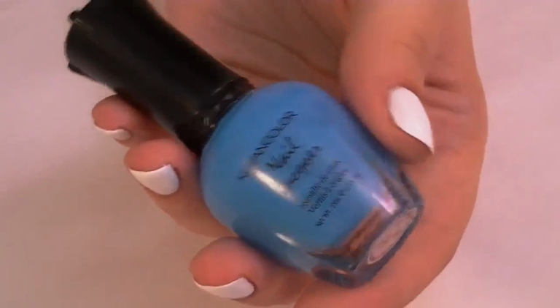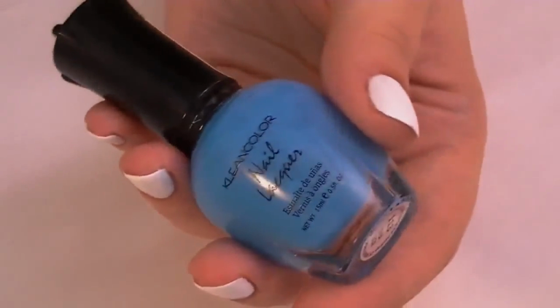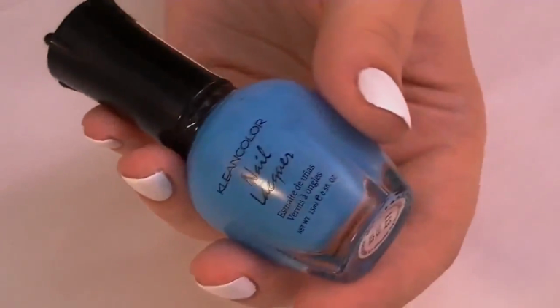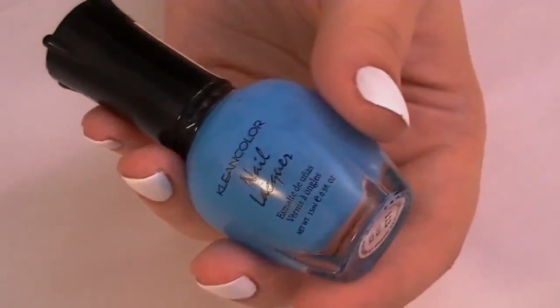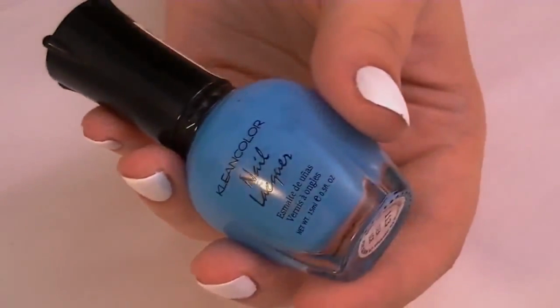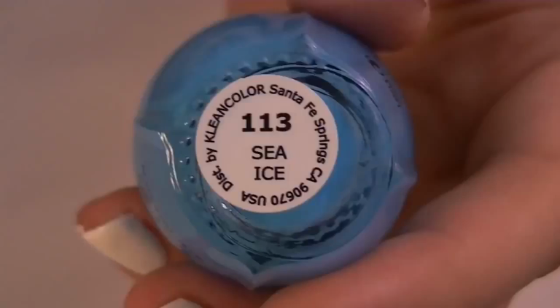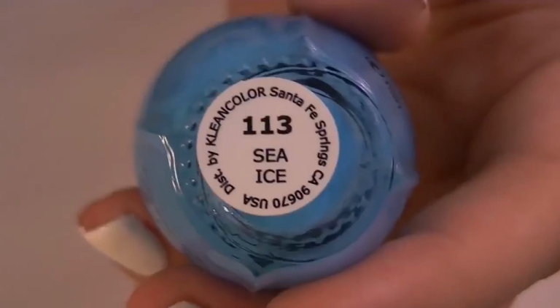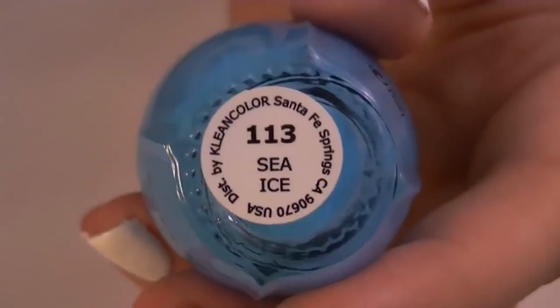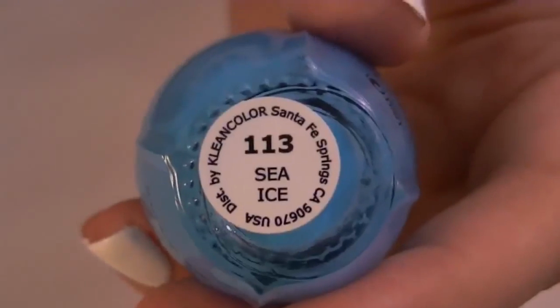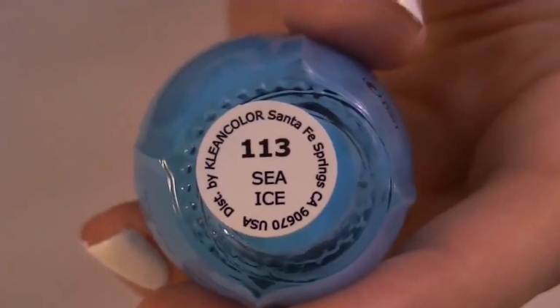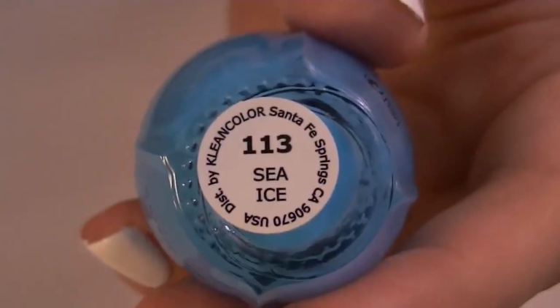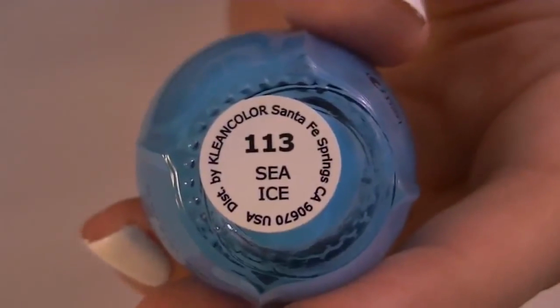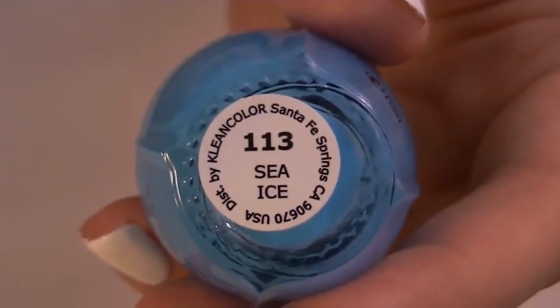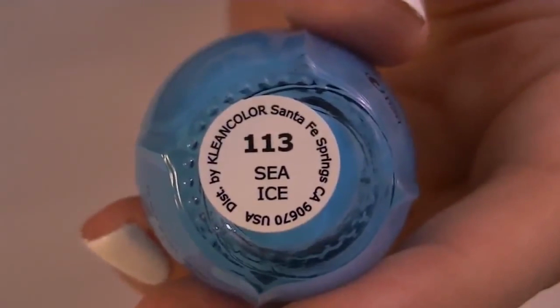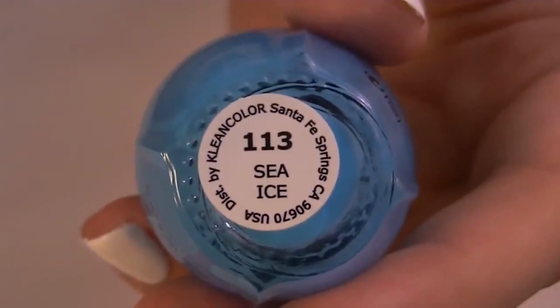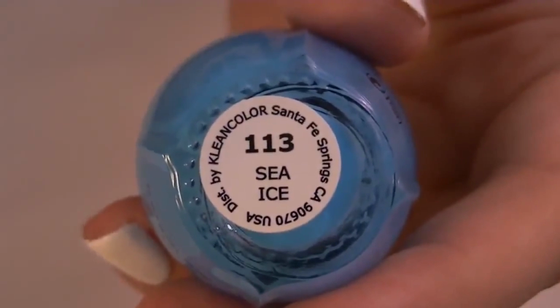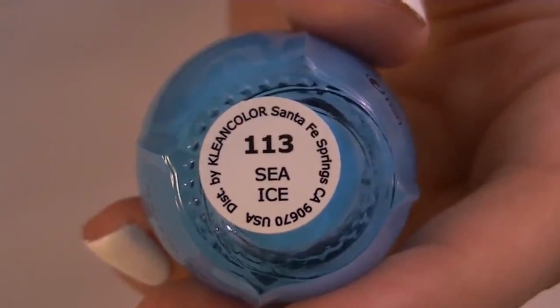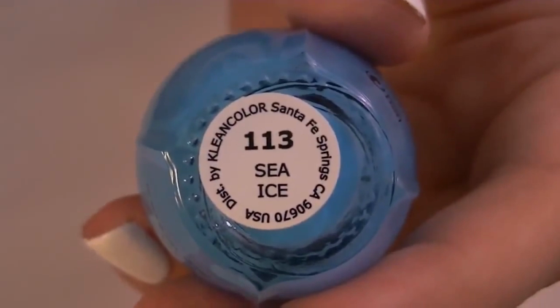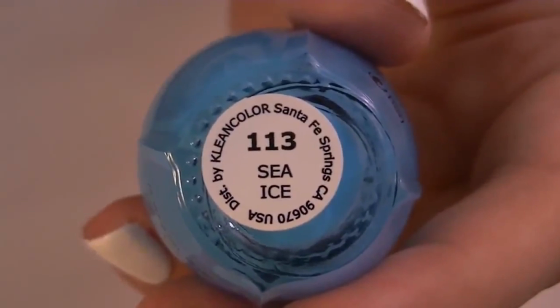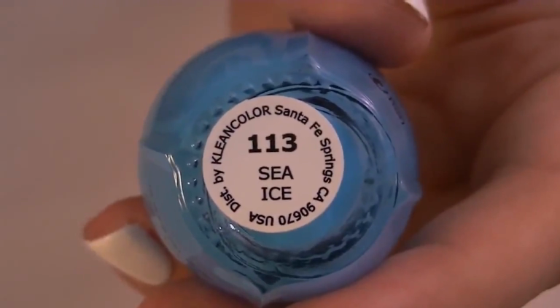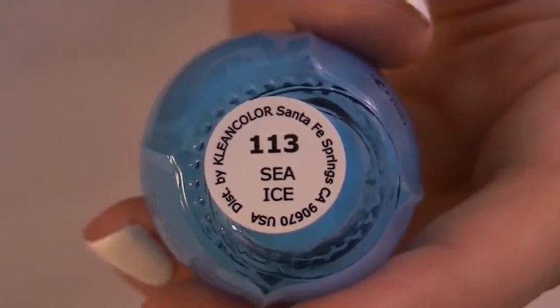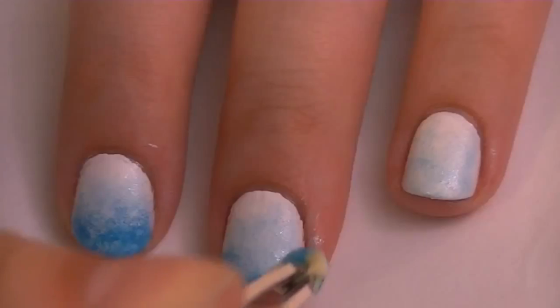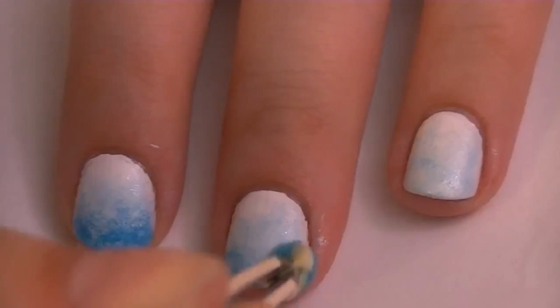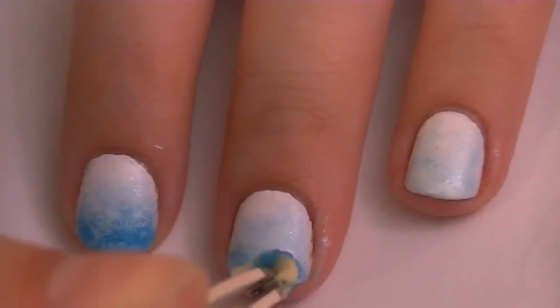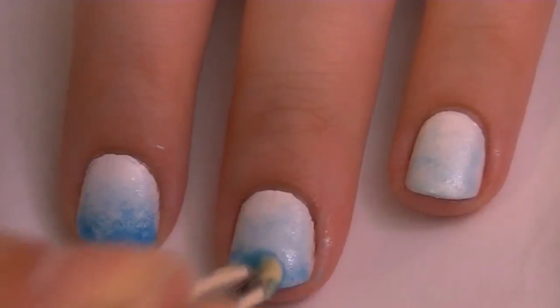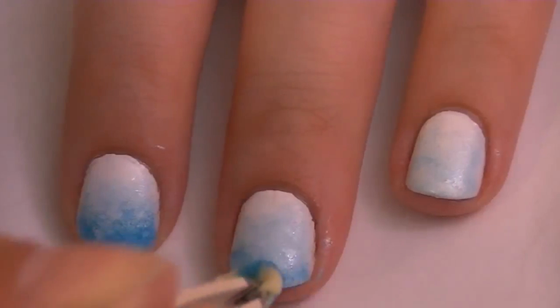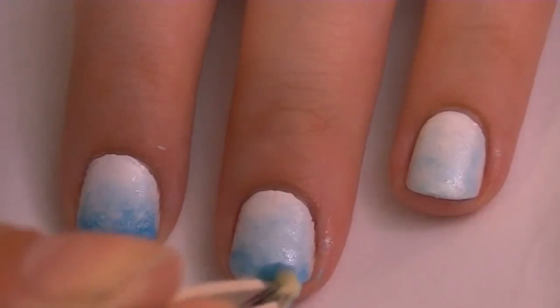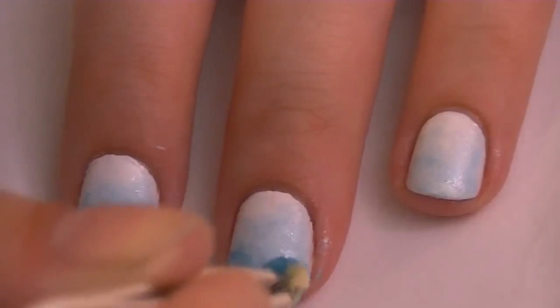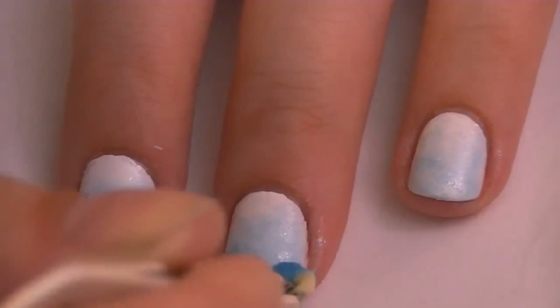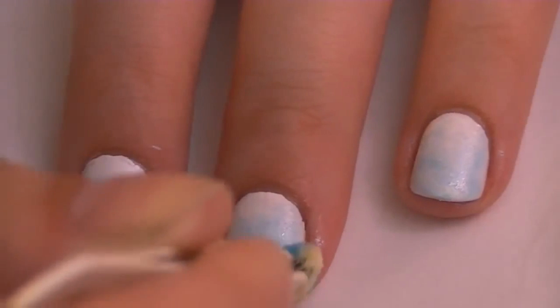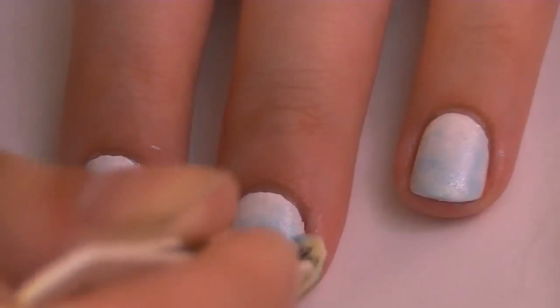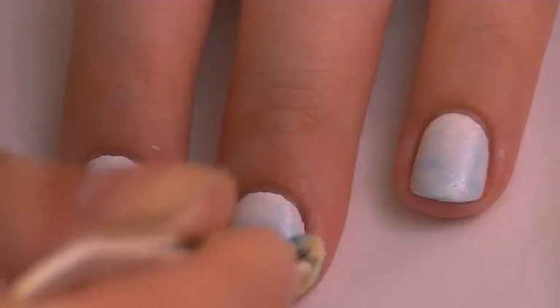Next, you're going to do the exact same thing with a darker blue. I'm using Clean Color Sea Ice.